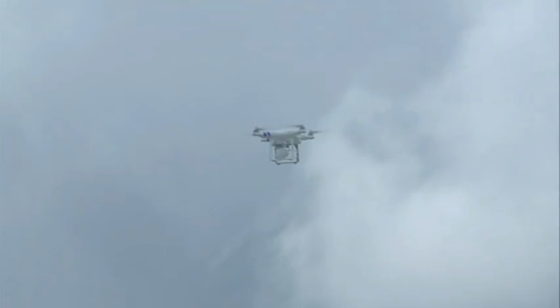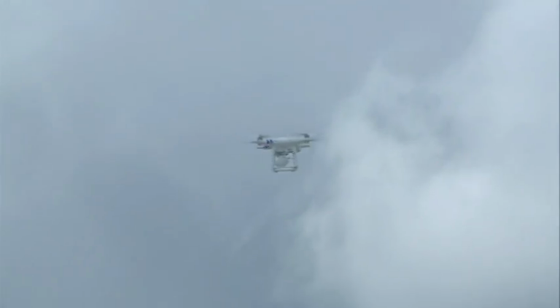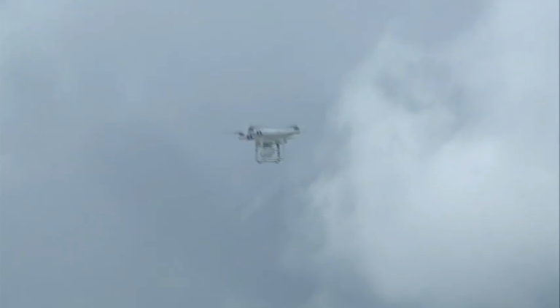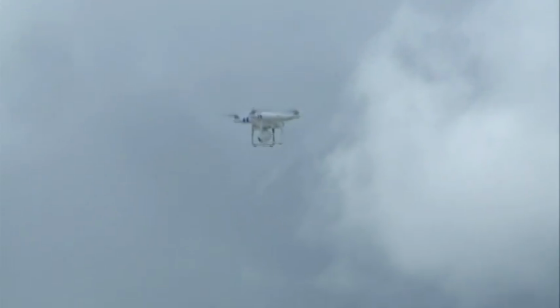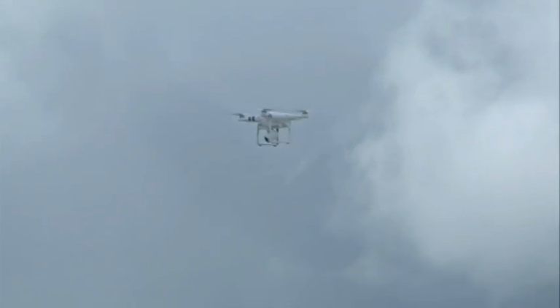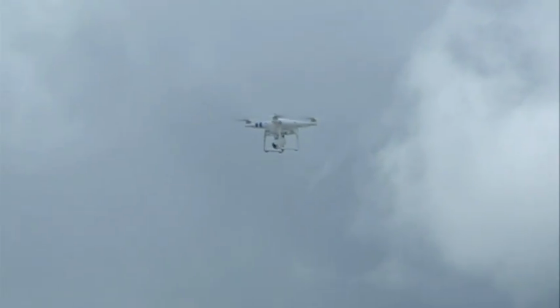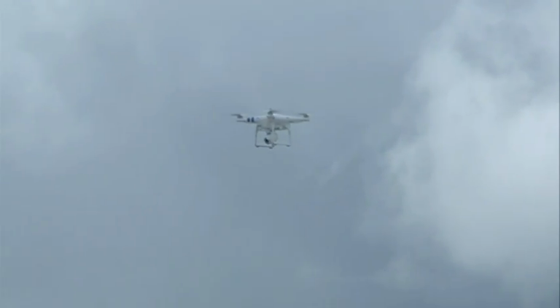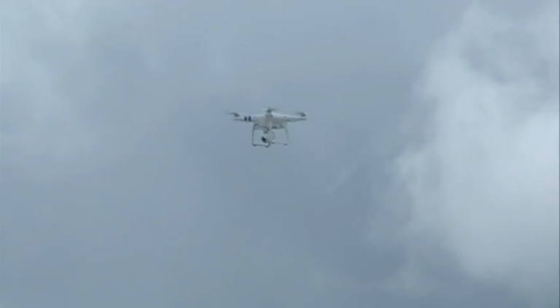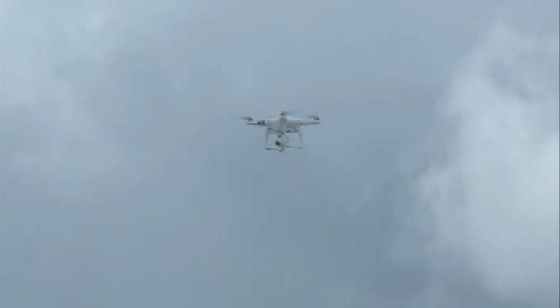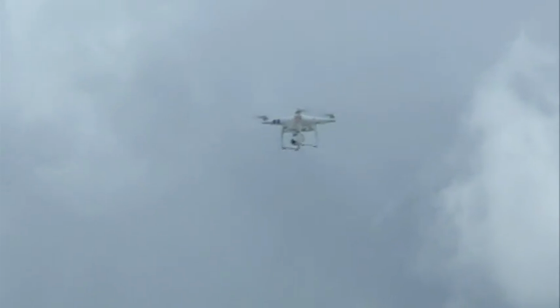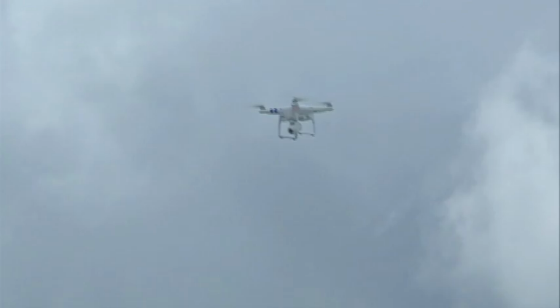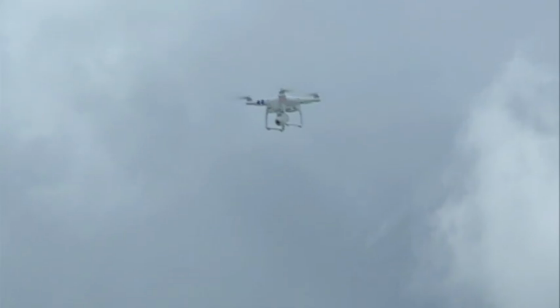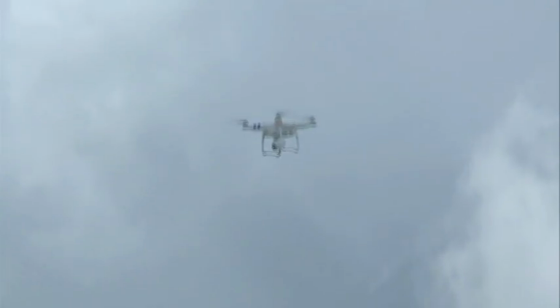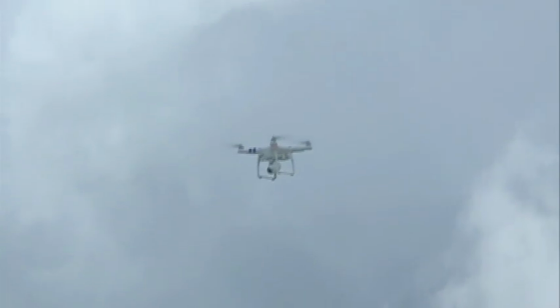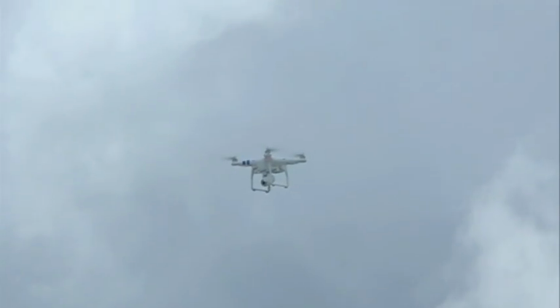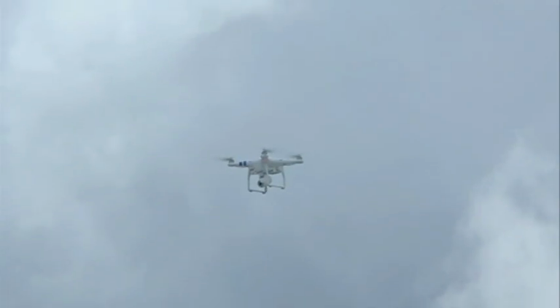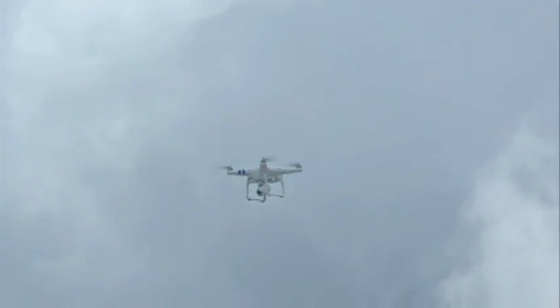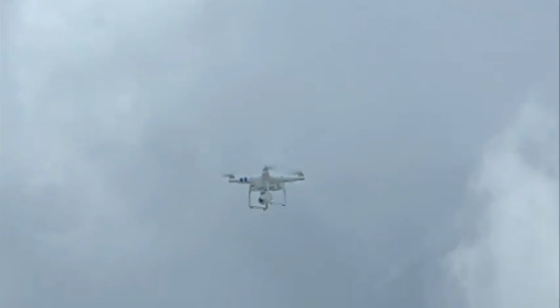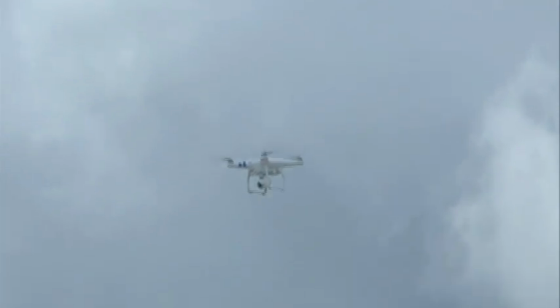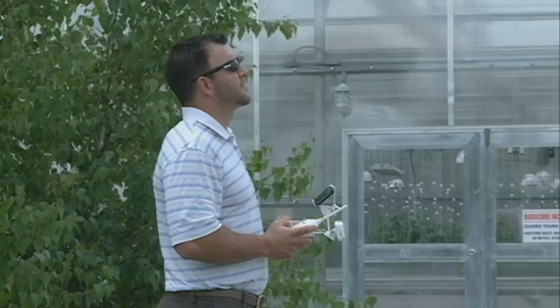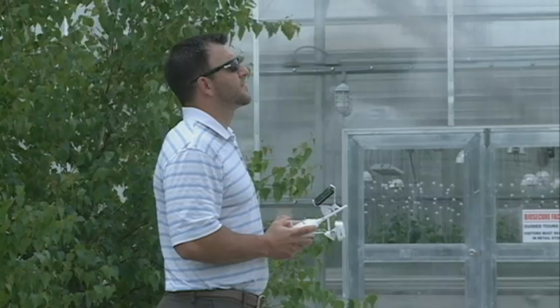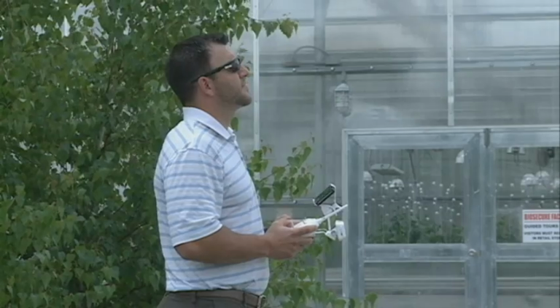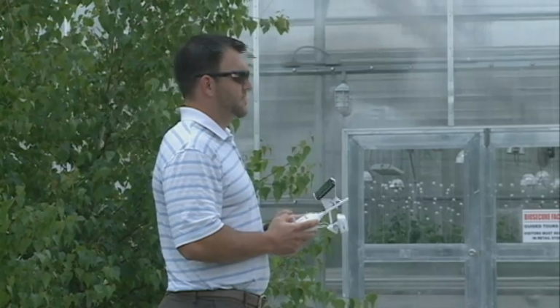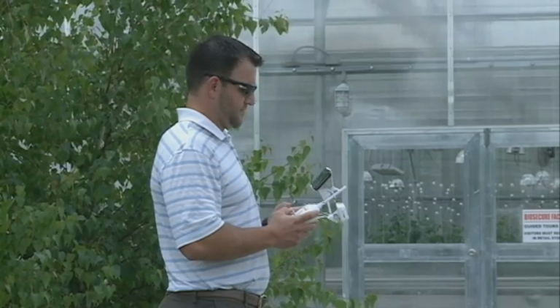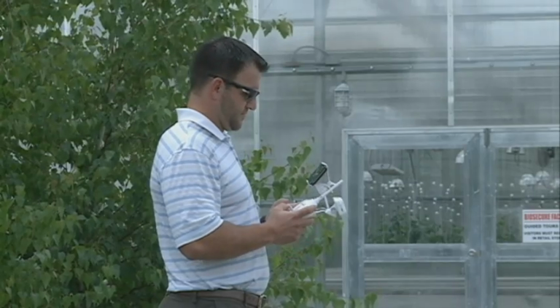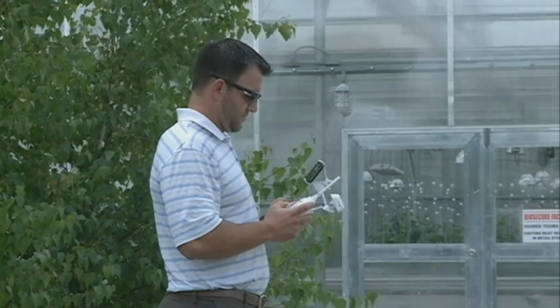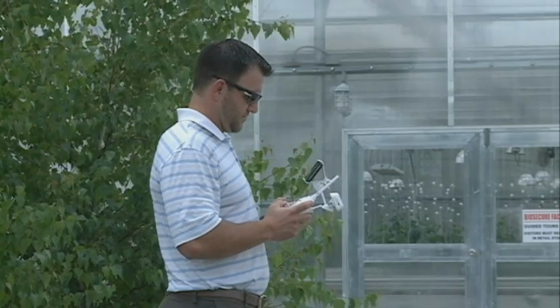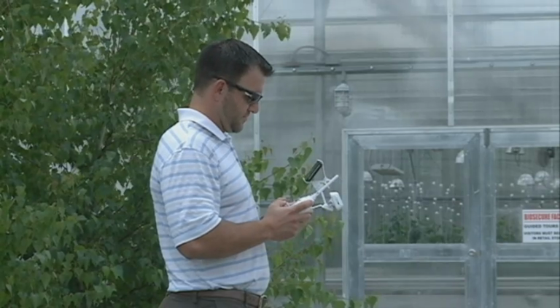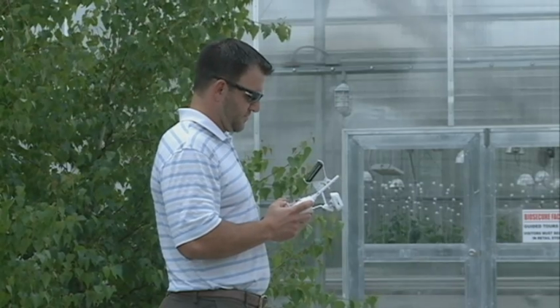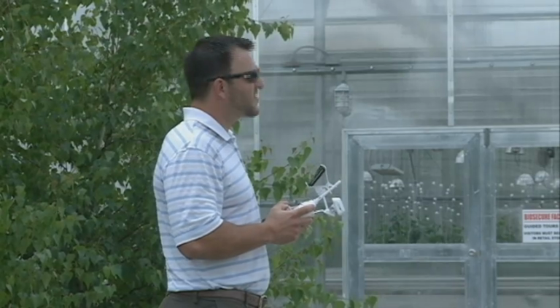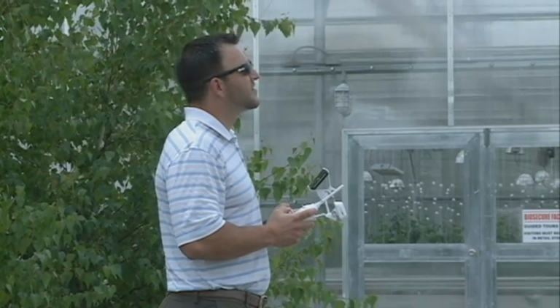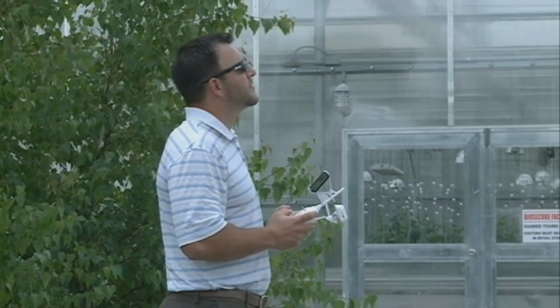This drone cost a thousand dollars and has been so useful that the company is considering buying a few more.